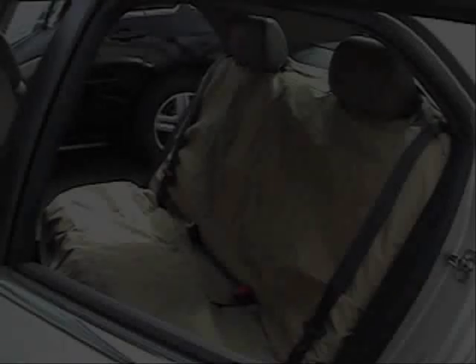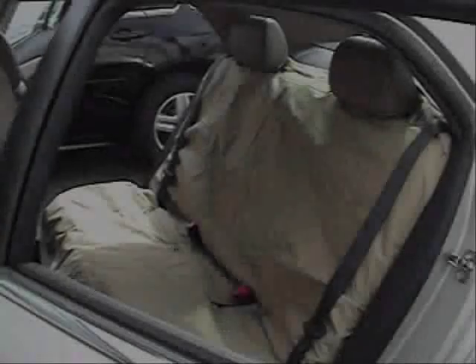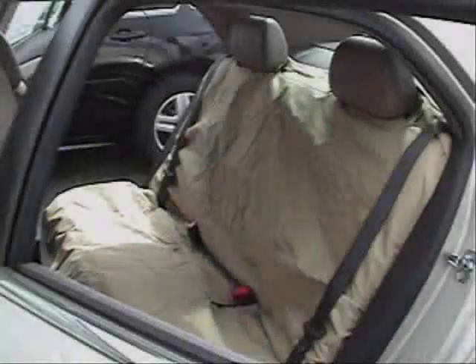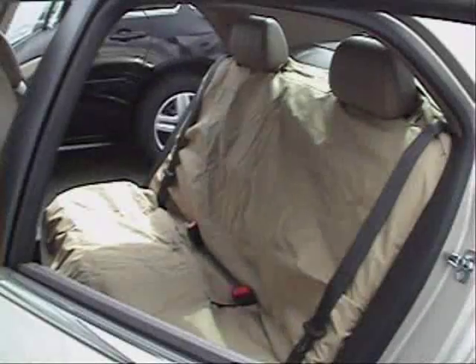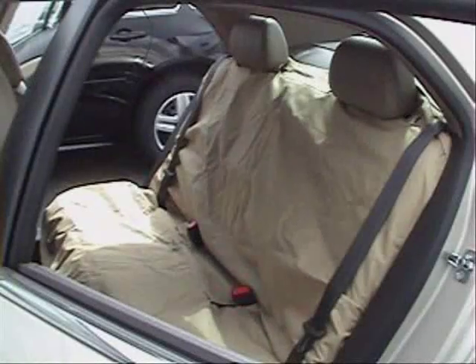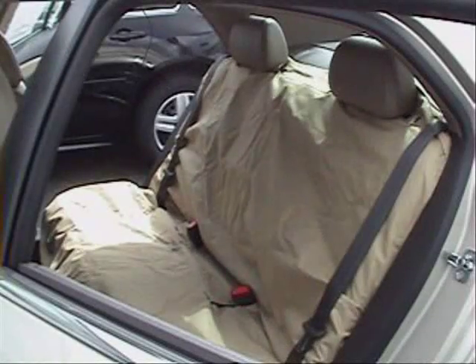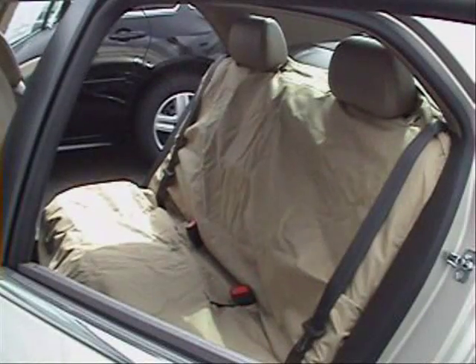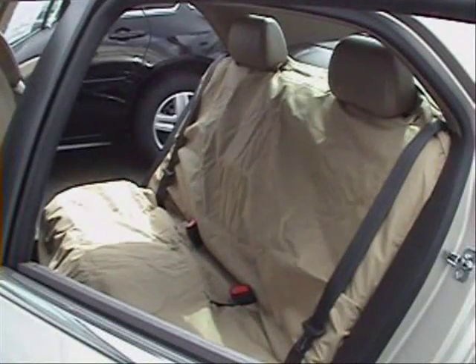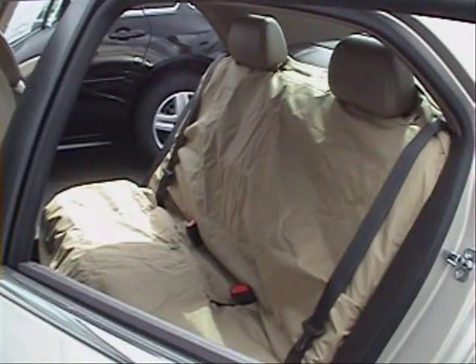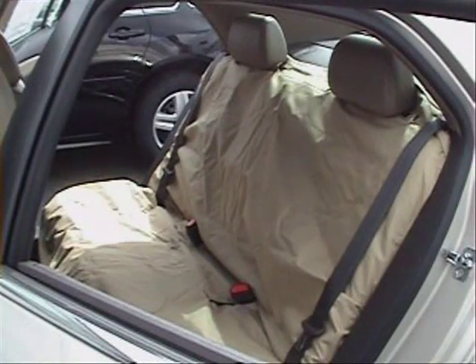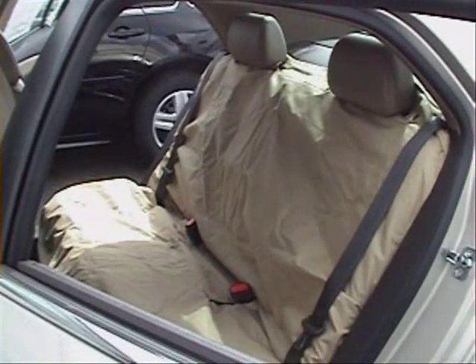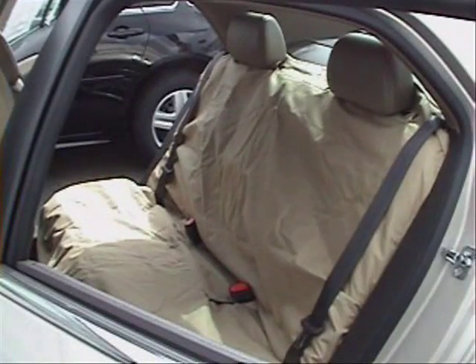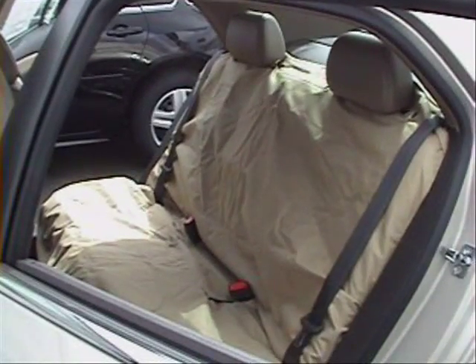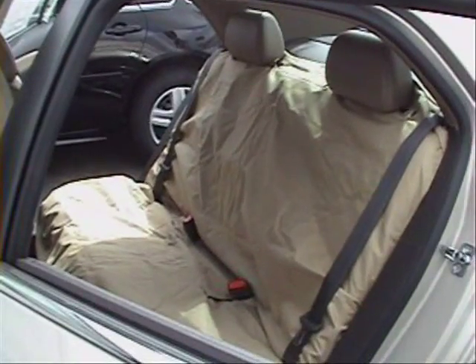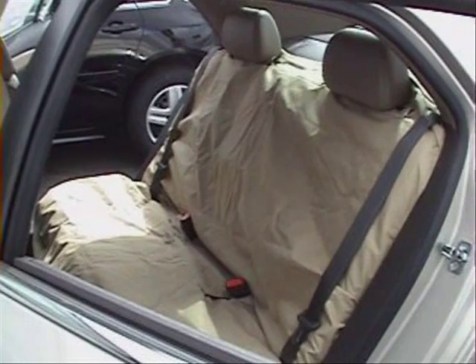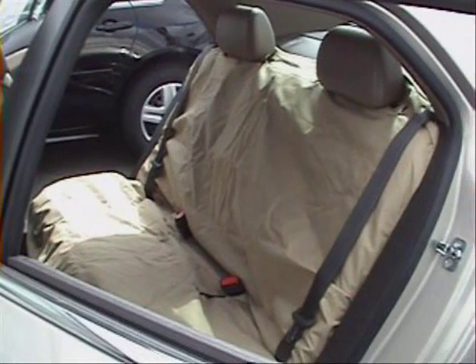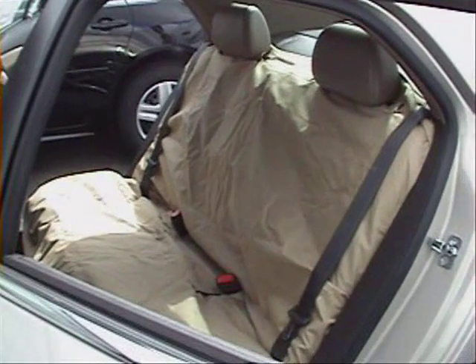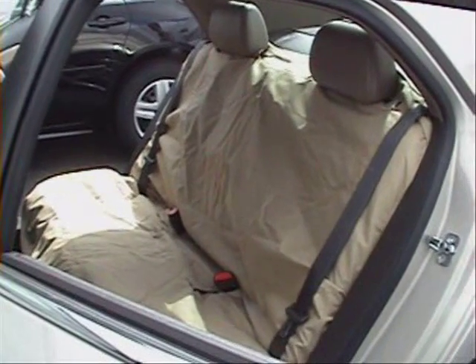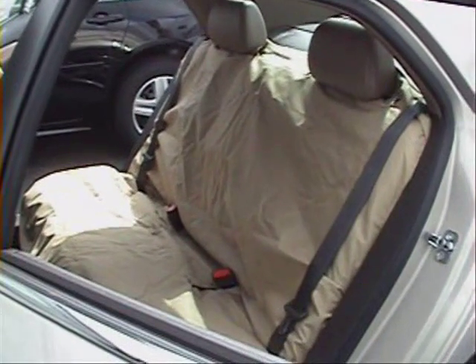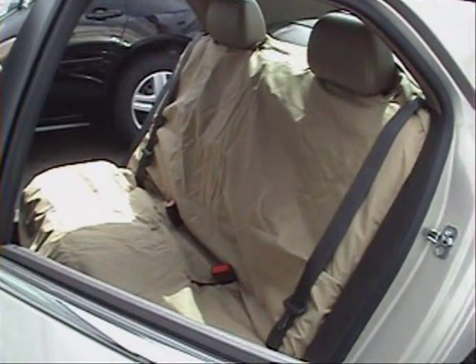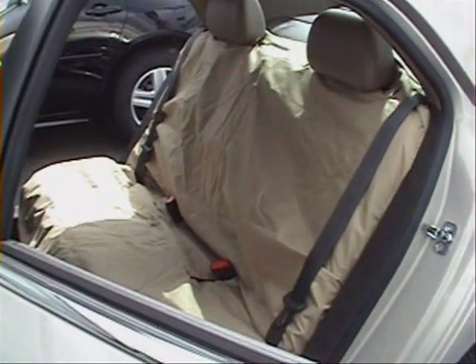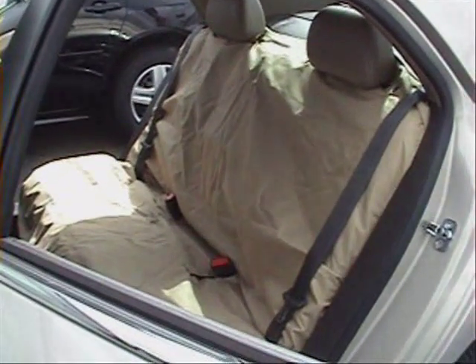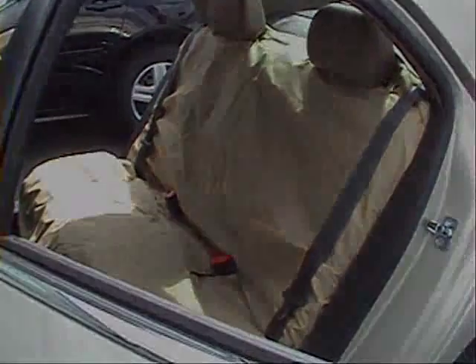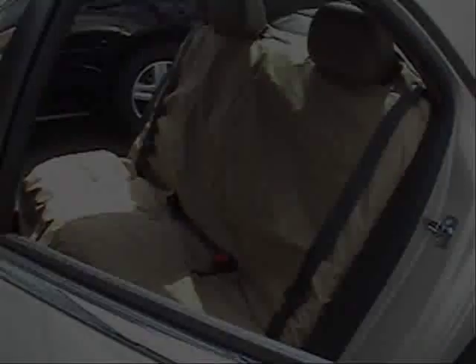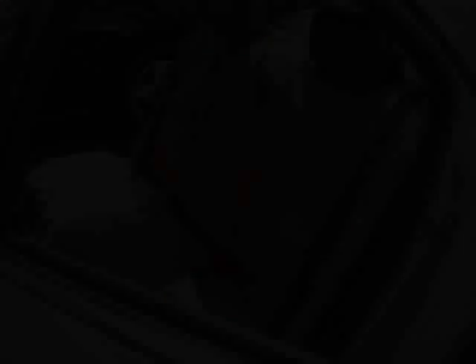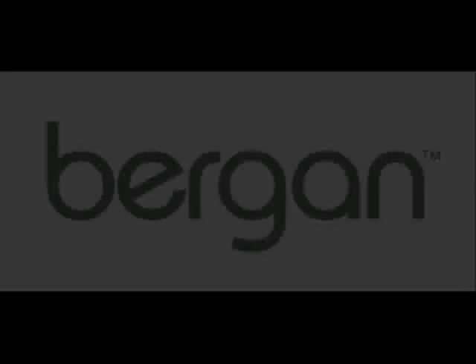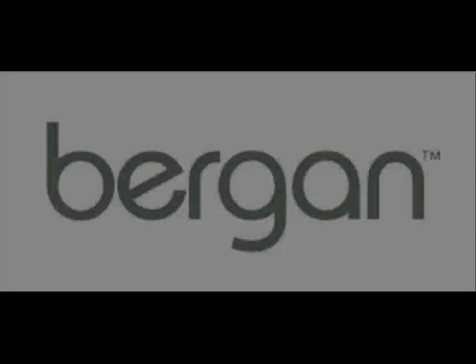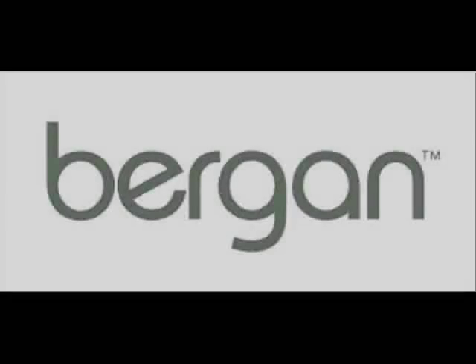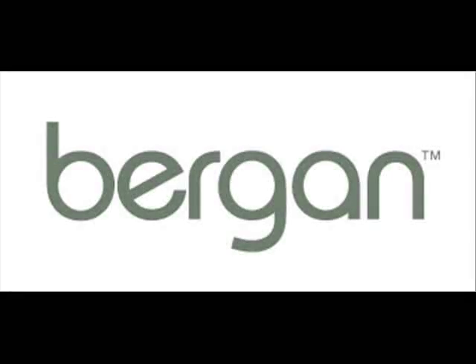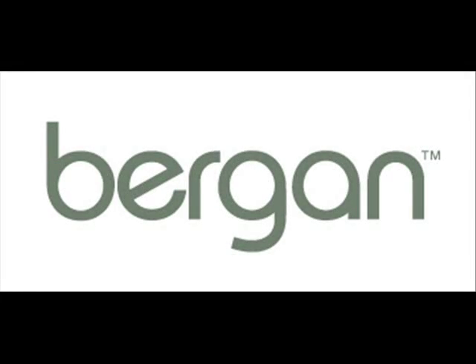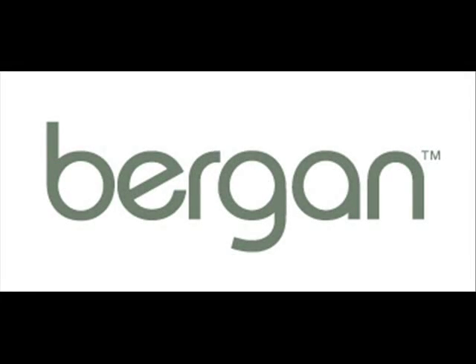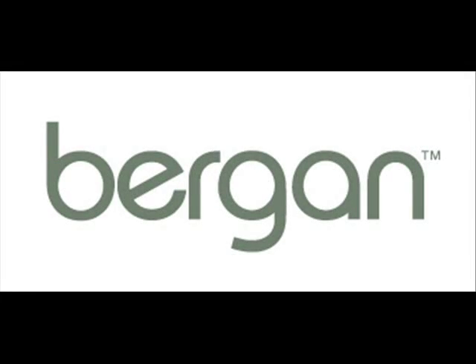And here we have a fully installed seat protector. It will smooth out as time goes on. Thanks for watching and enjoy.